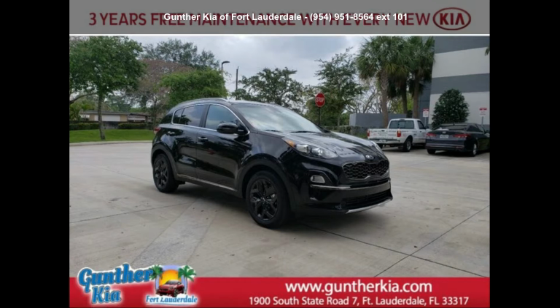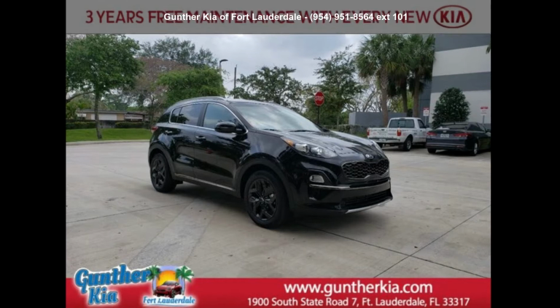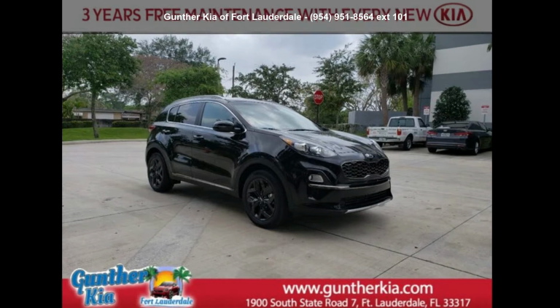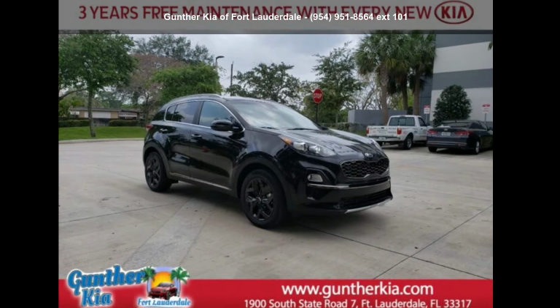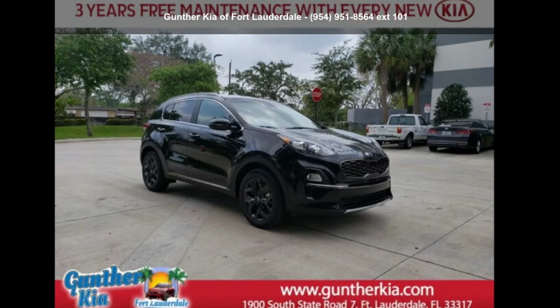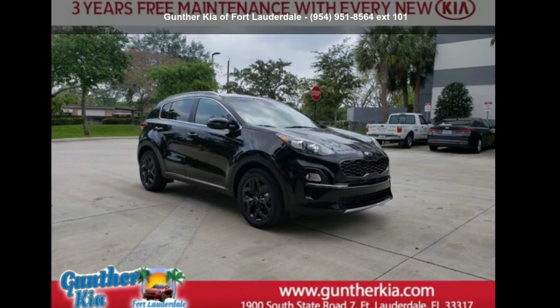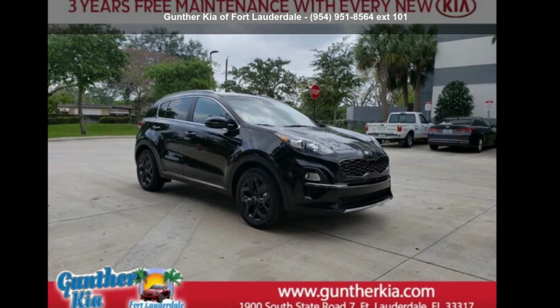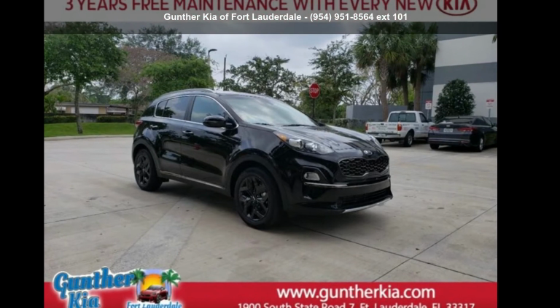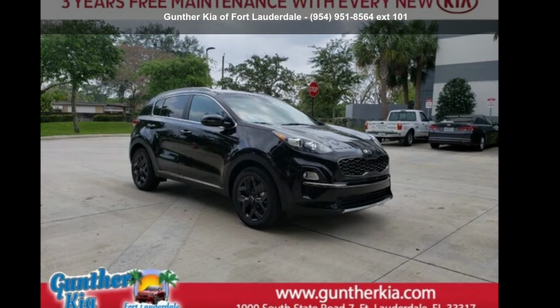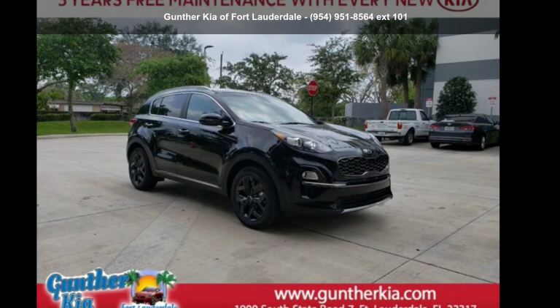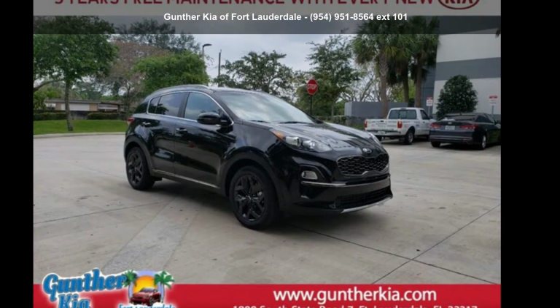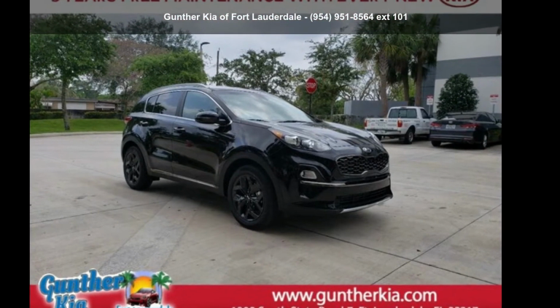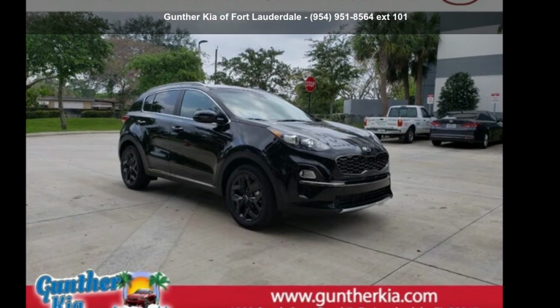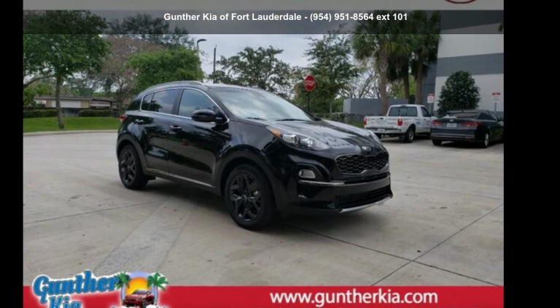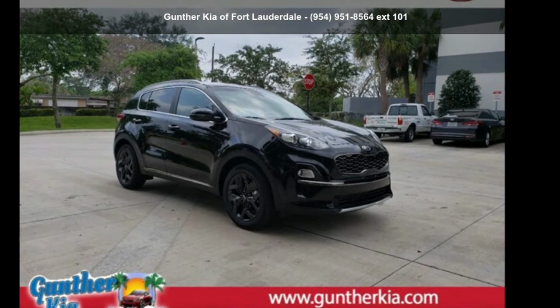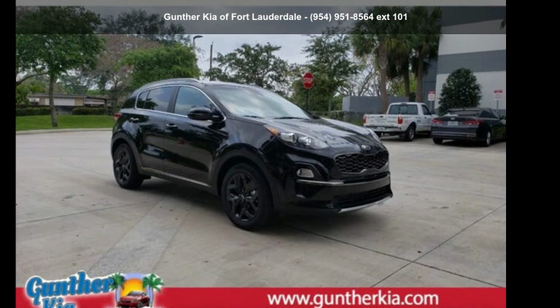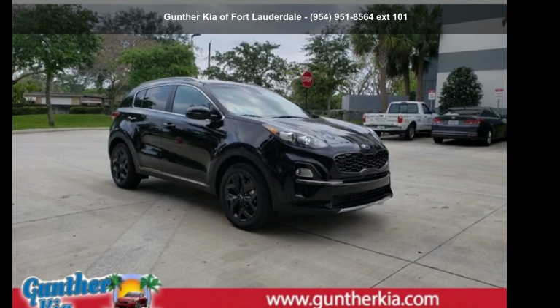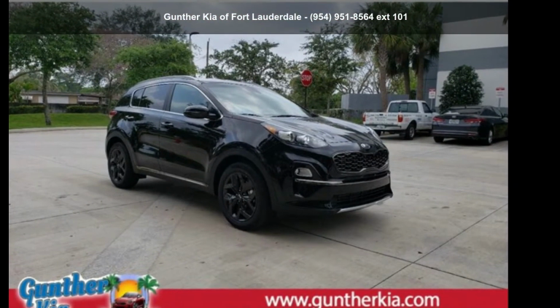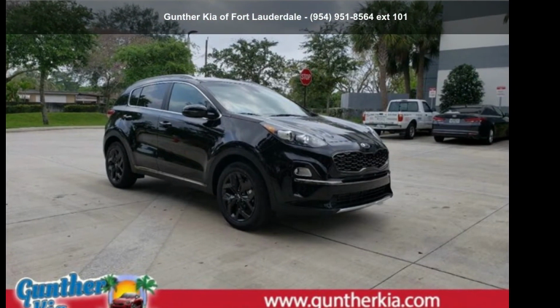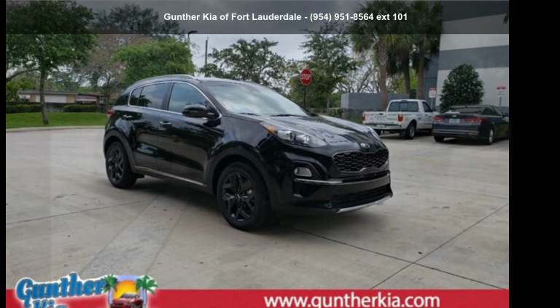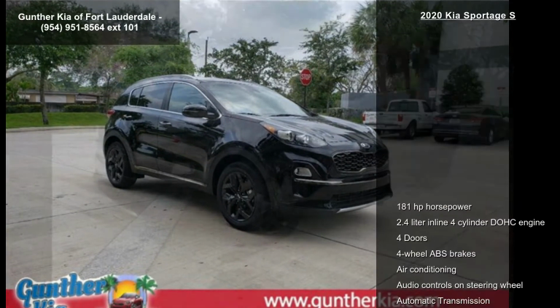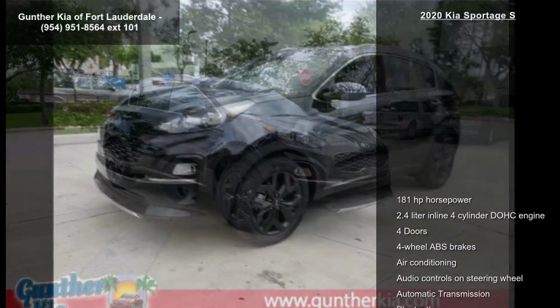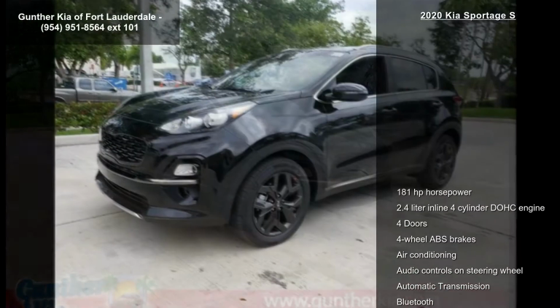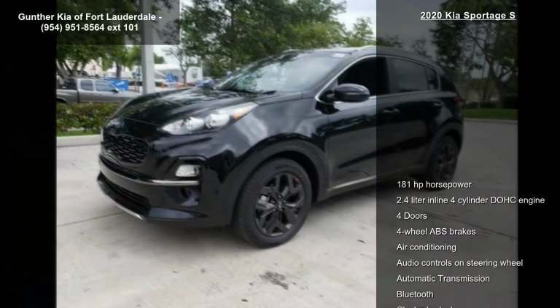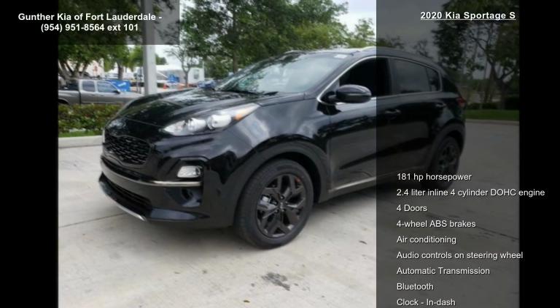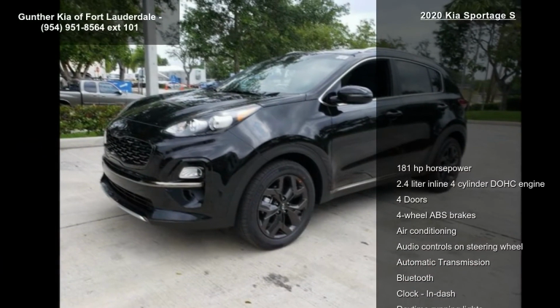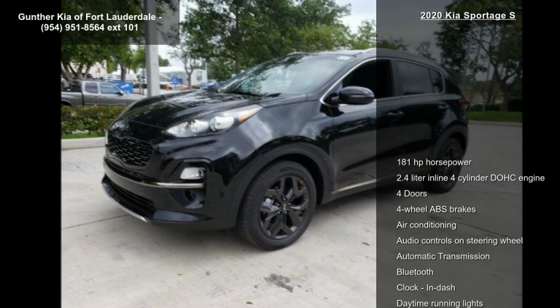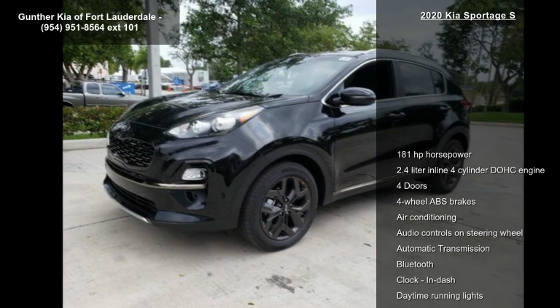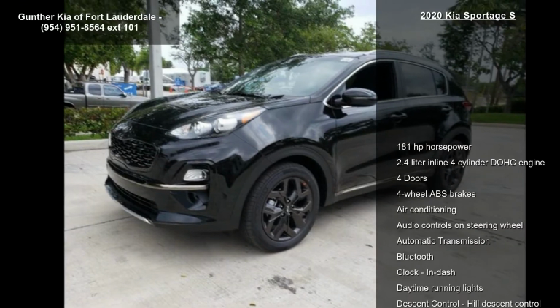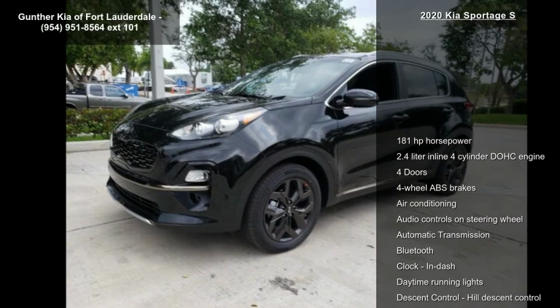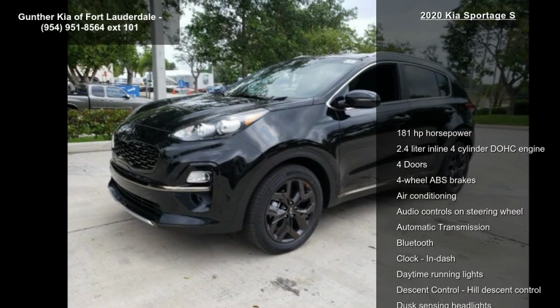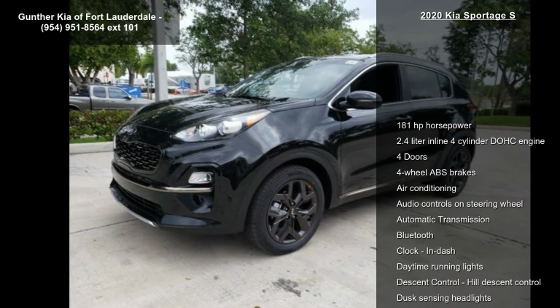Presenting the Kia 2020 Sportage S. If you are looking for a first-rate auto, this one could be yours today.